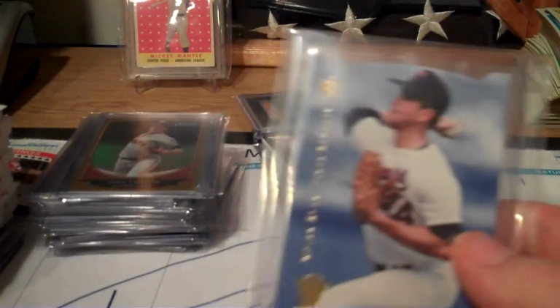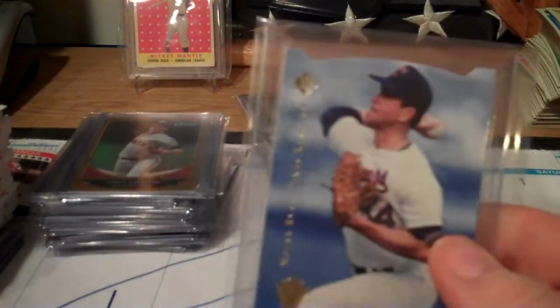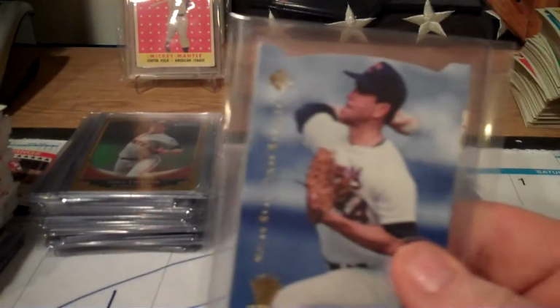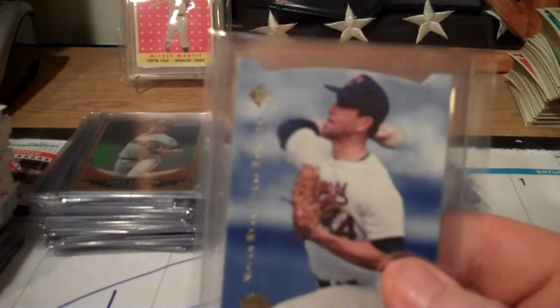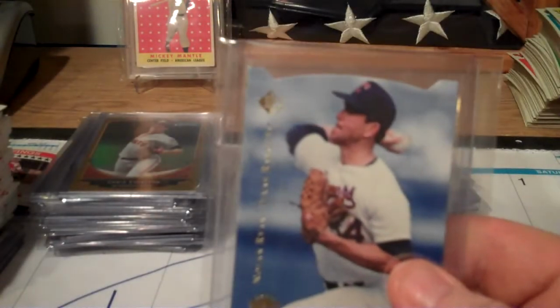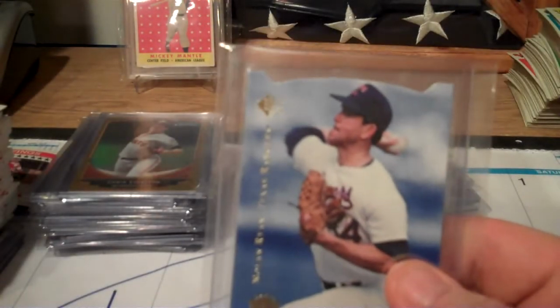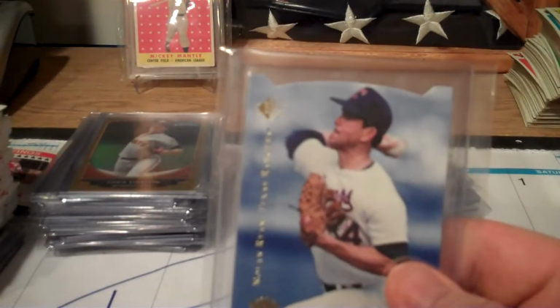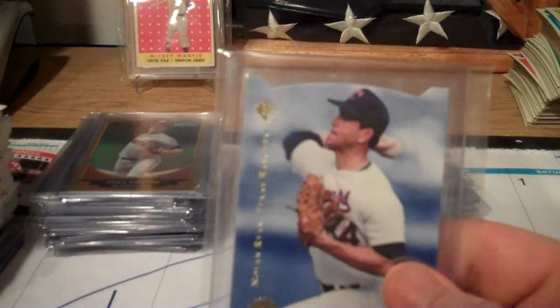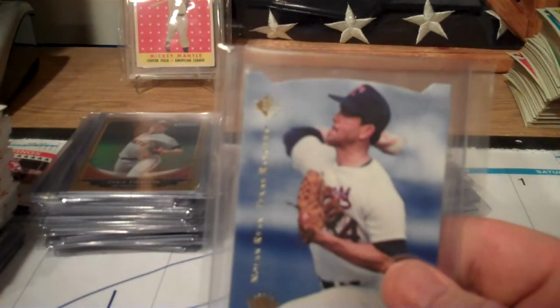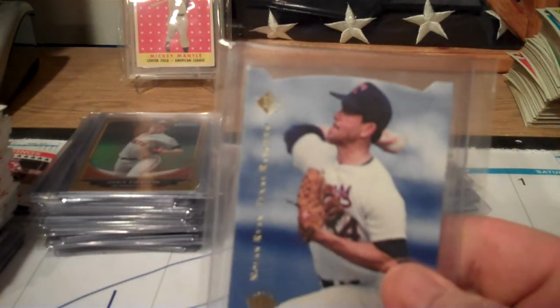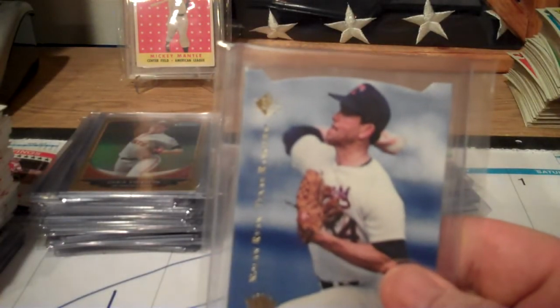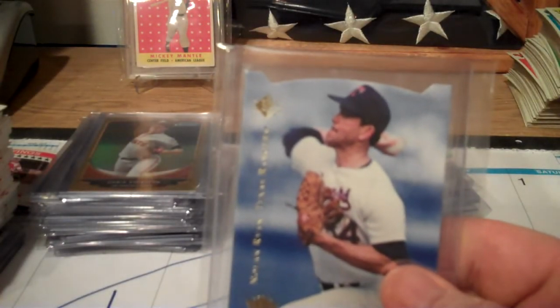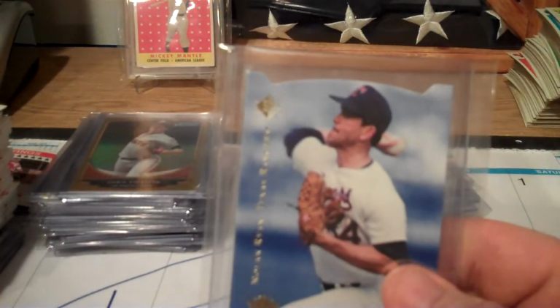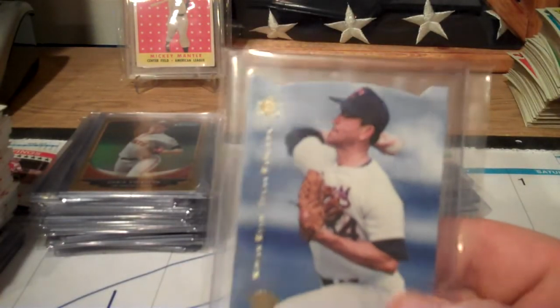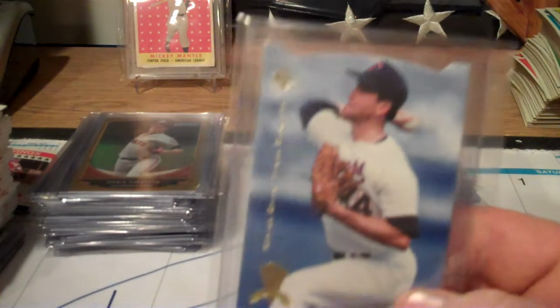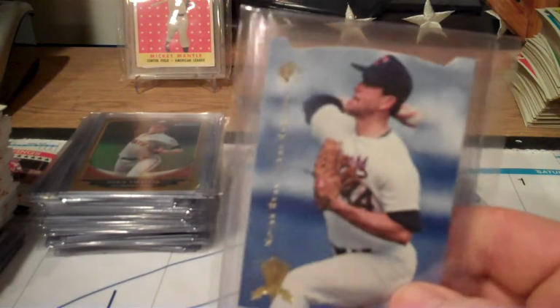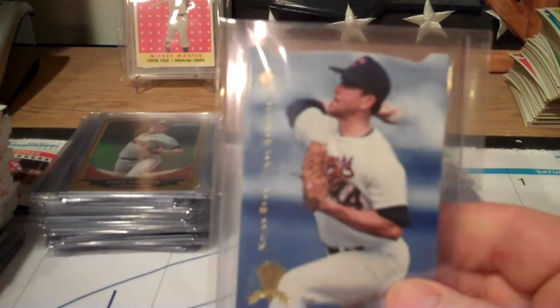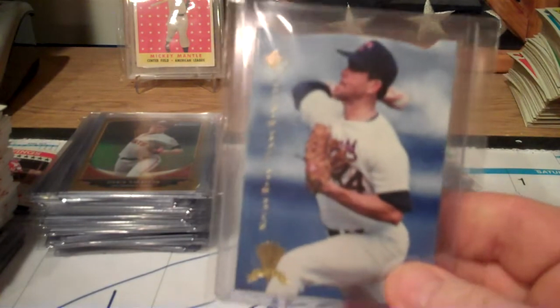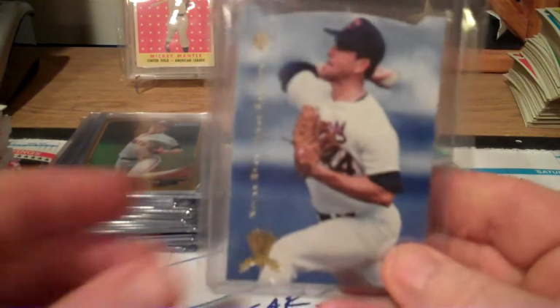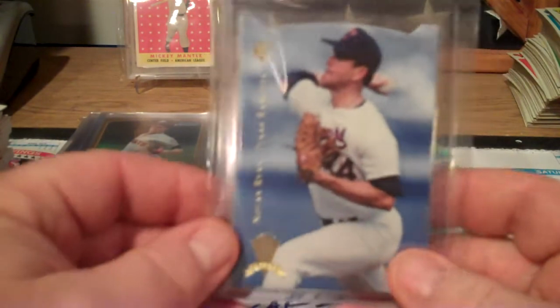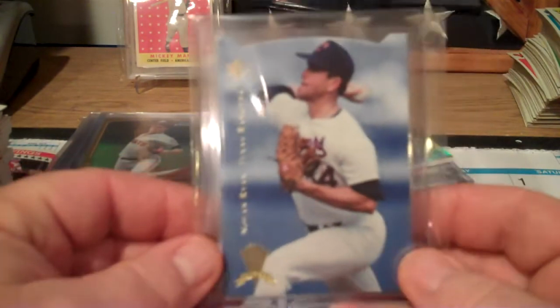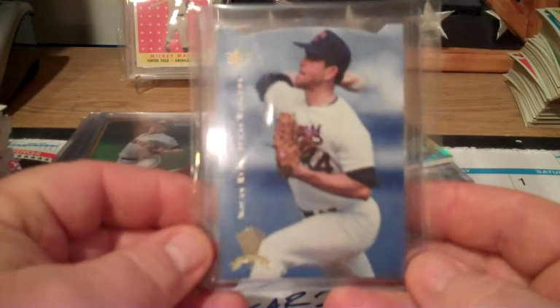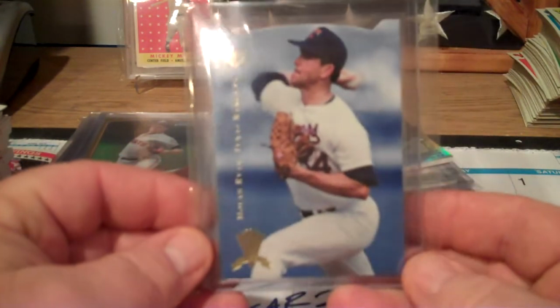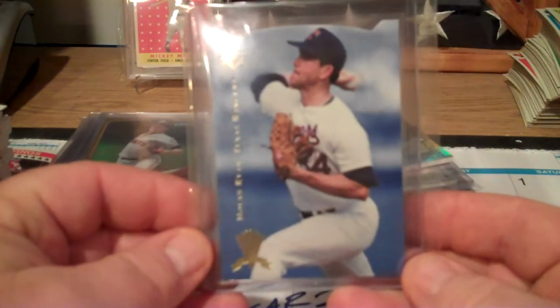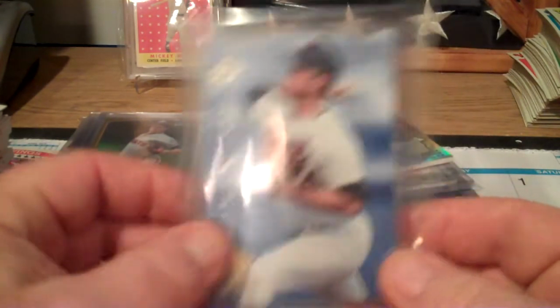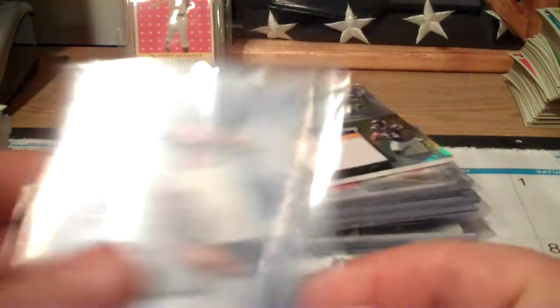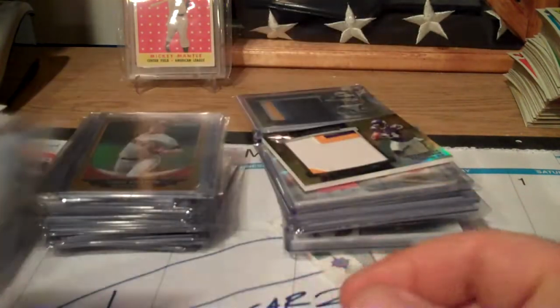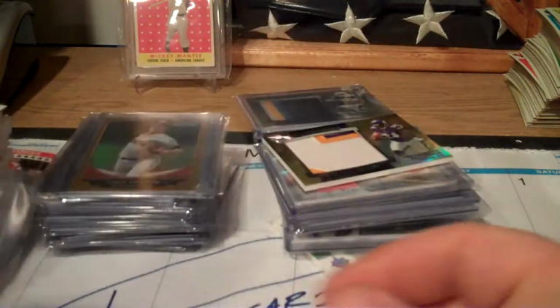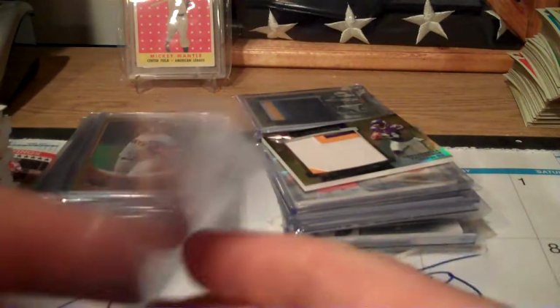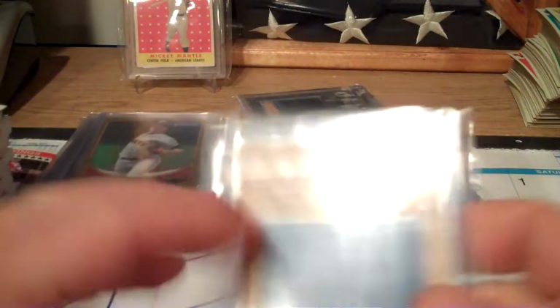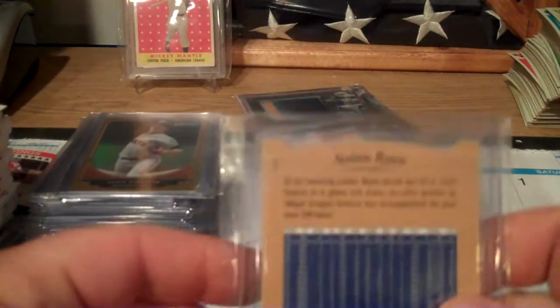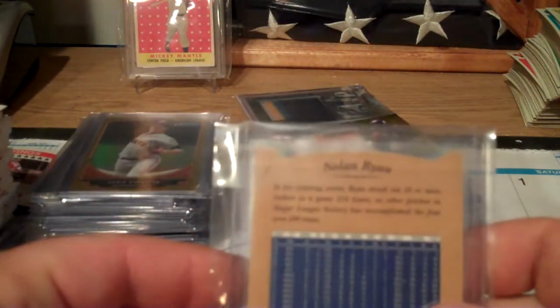Another Nolan Ryan, a Cal Ripken, and another Nolan Ryan - I knew Nolan Ryan was in here. I got that. Pretty cool.